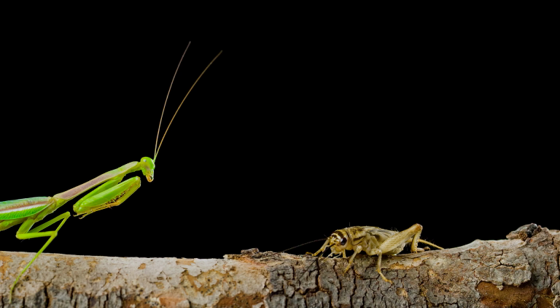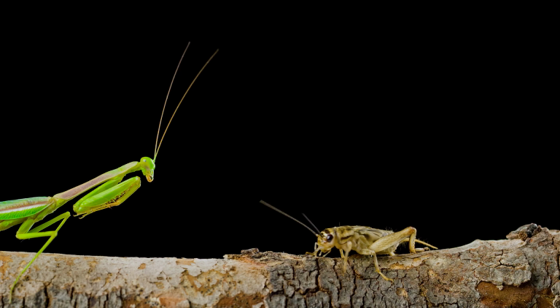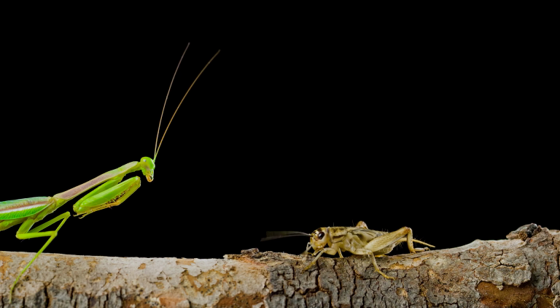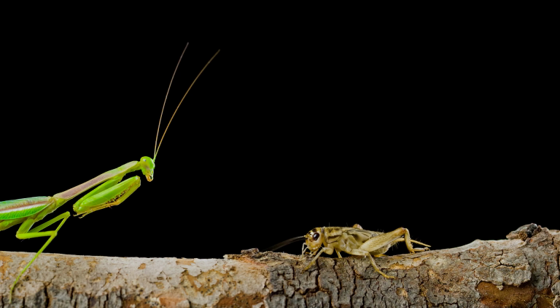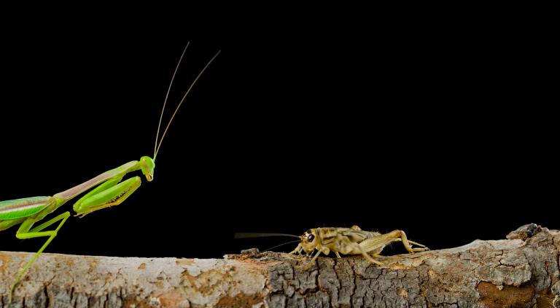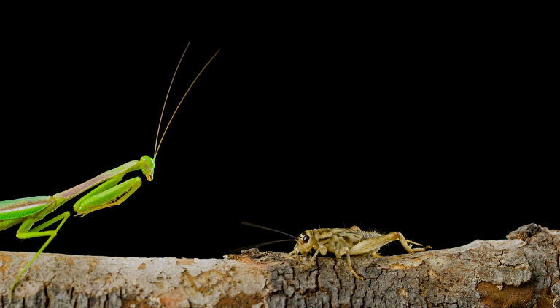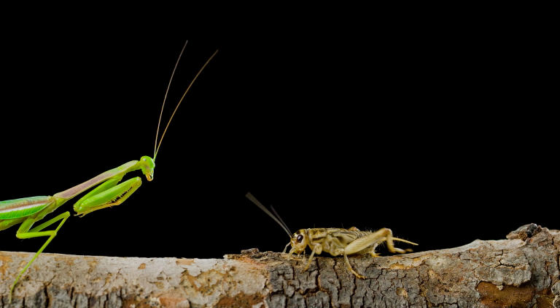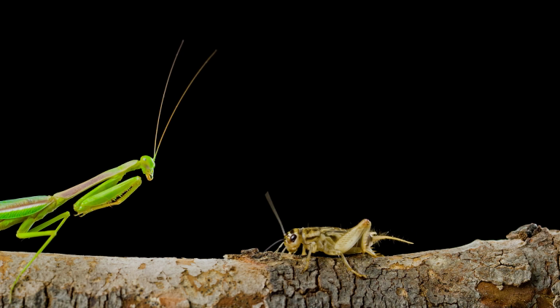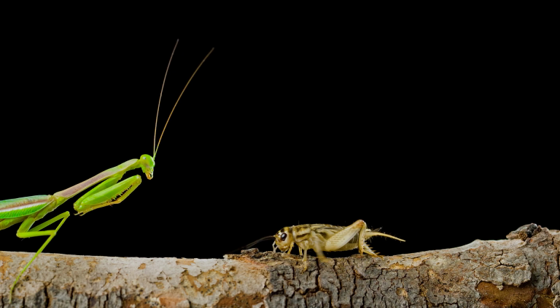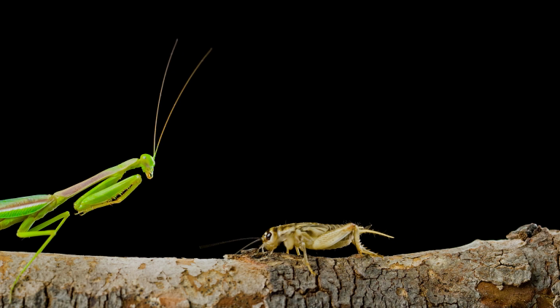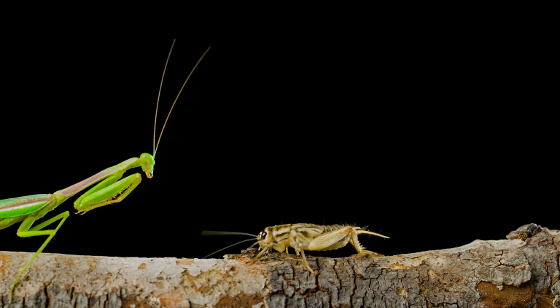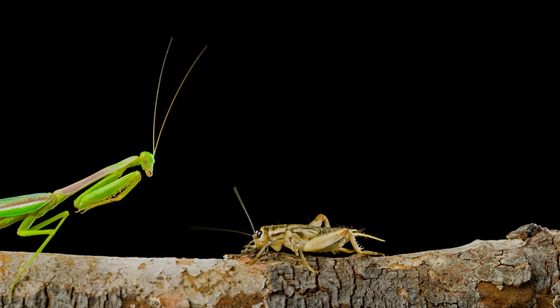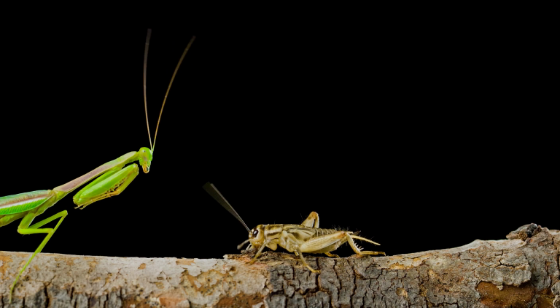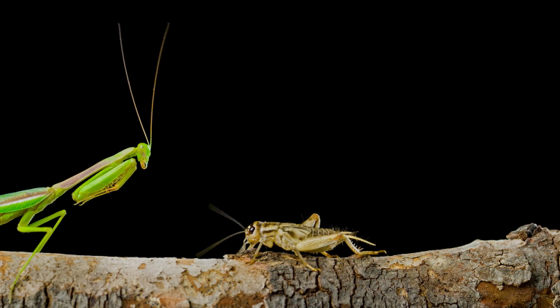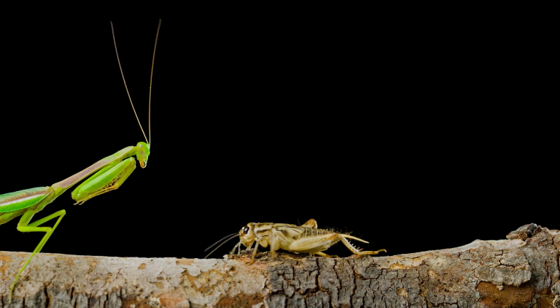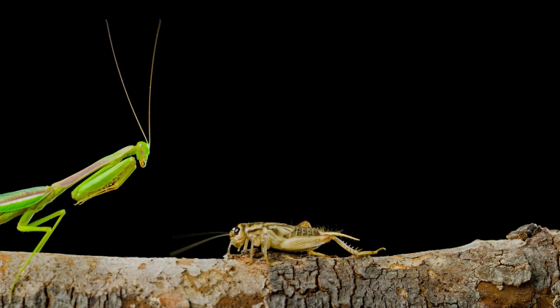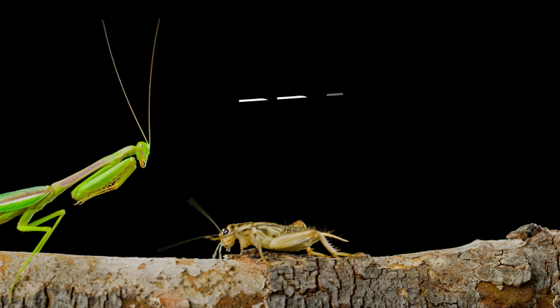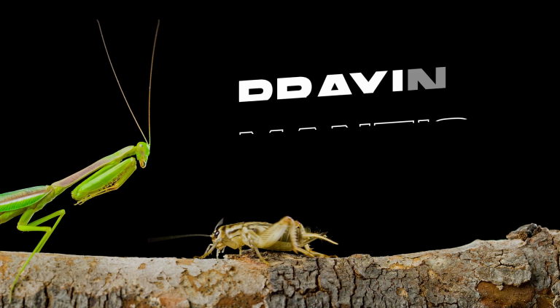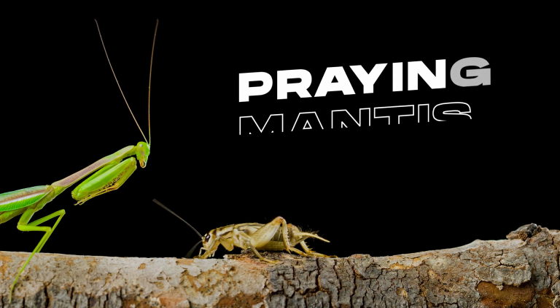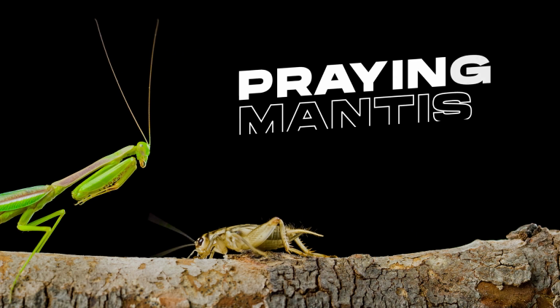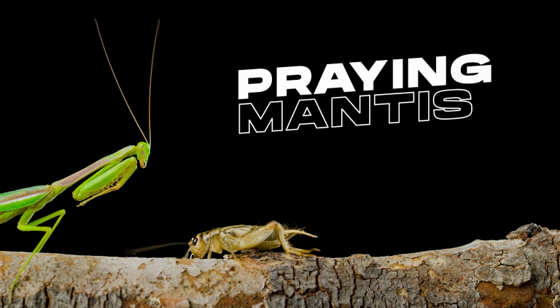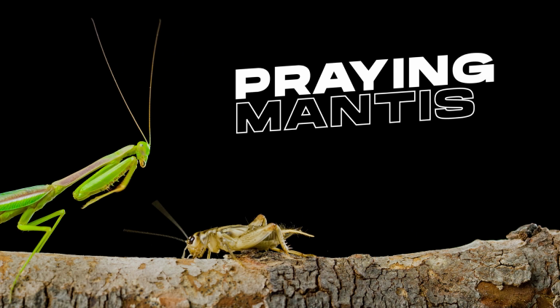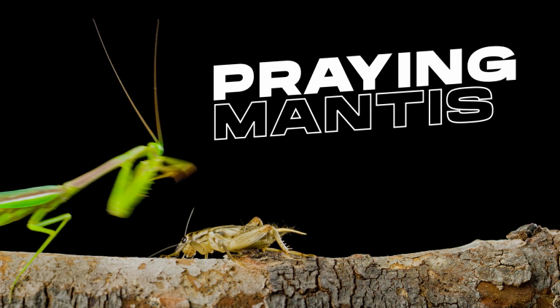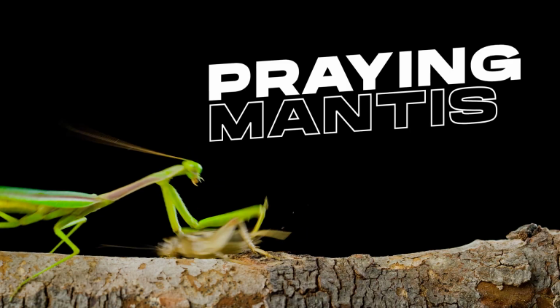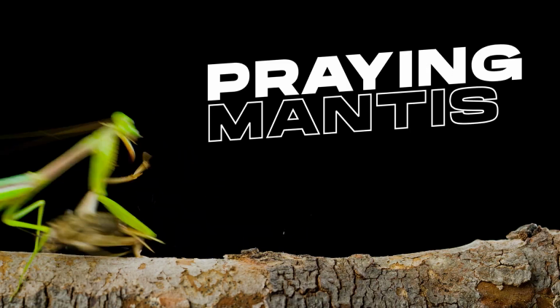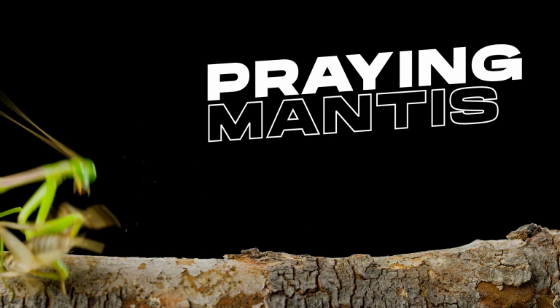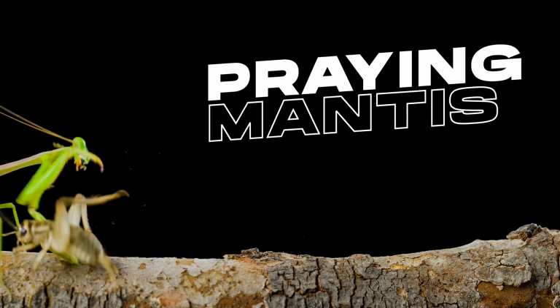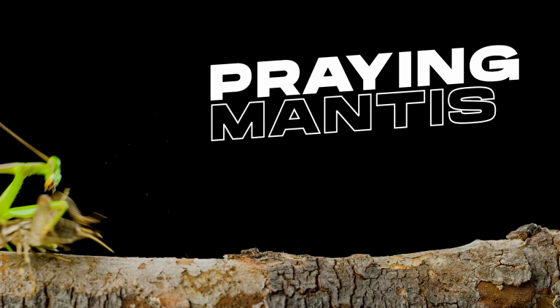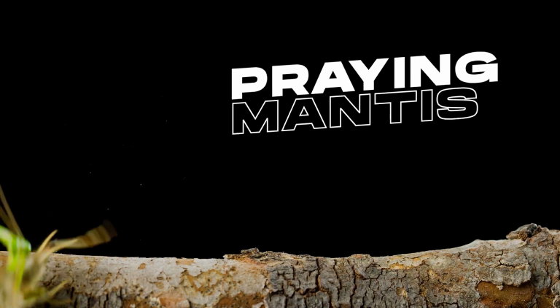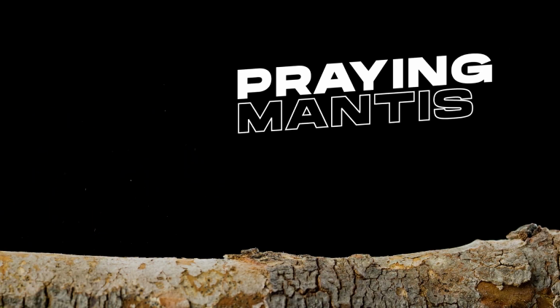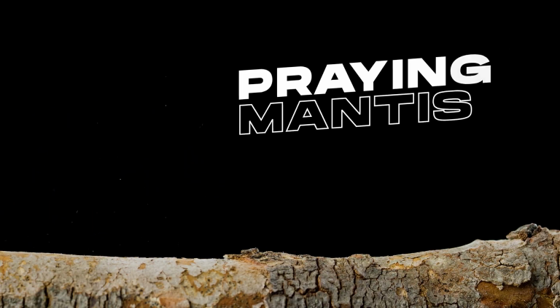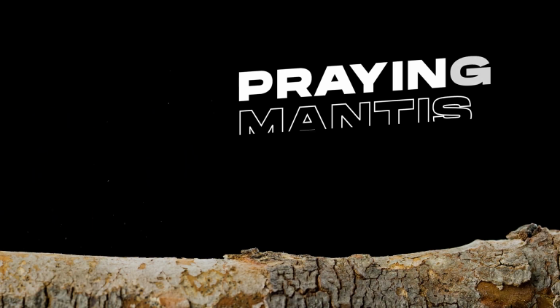I love insects, especially our friendly alien-like ones, the praying mantis. Let's take a look at them today.